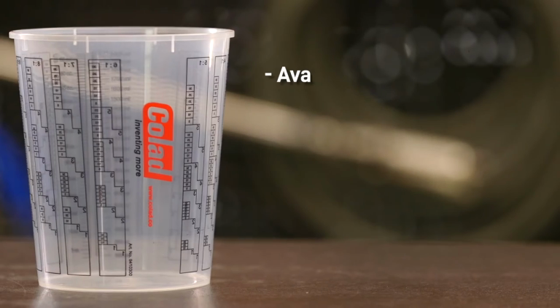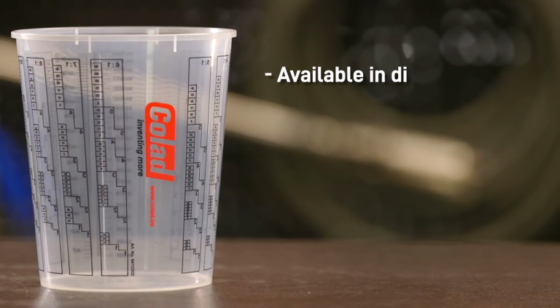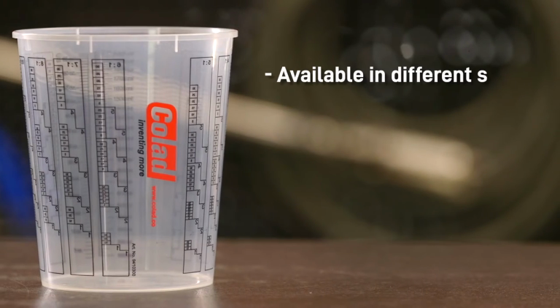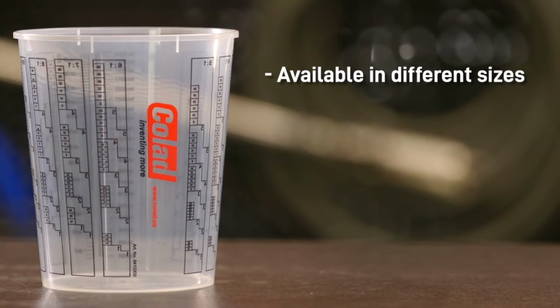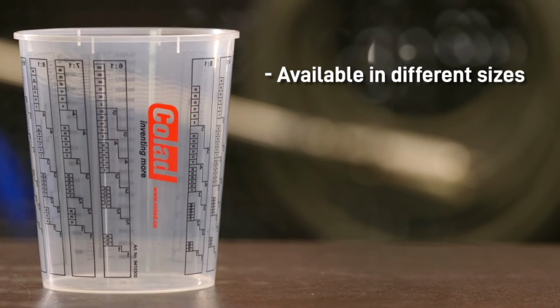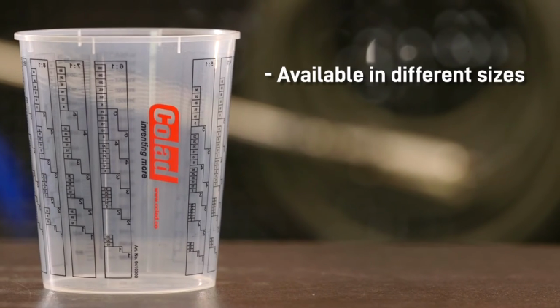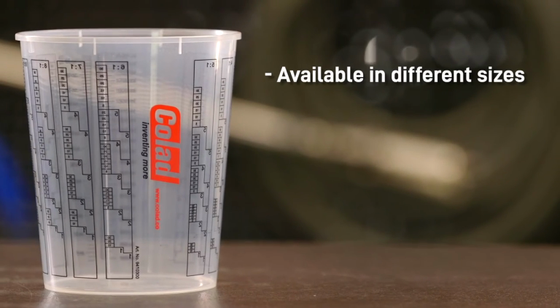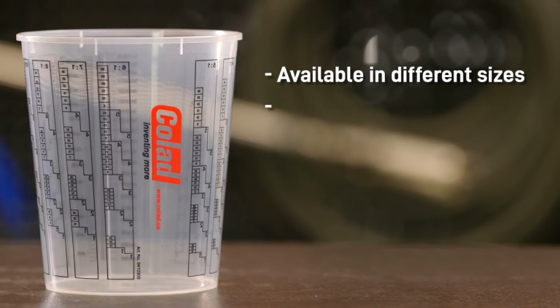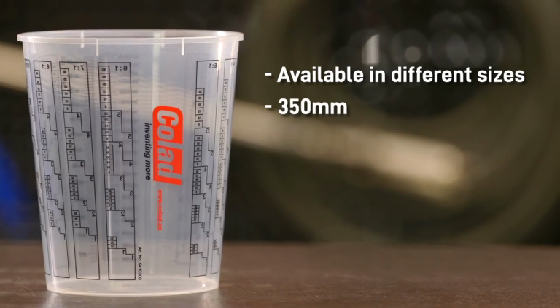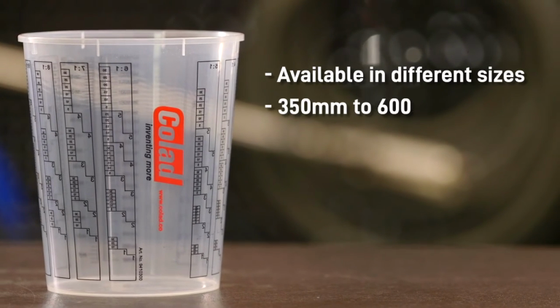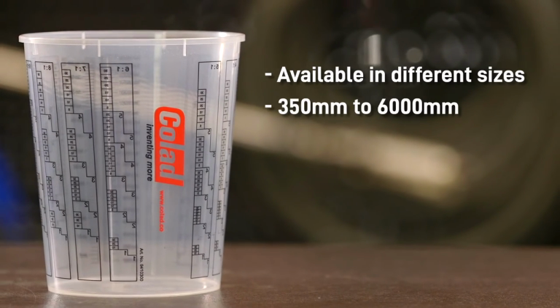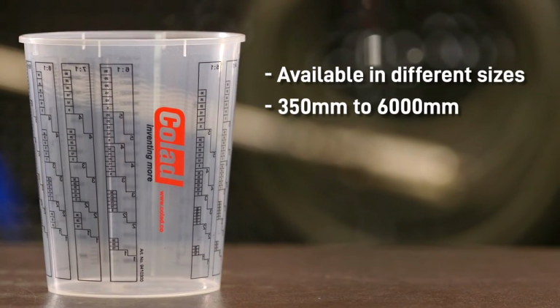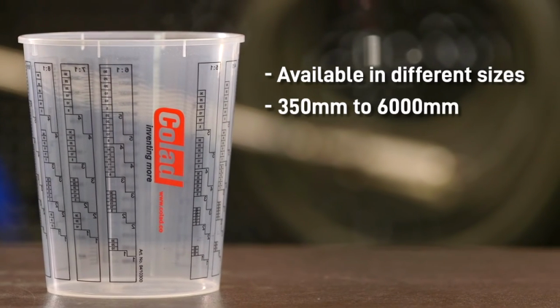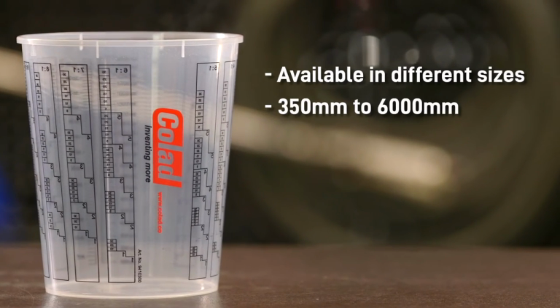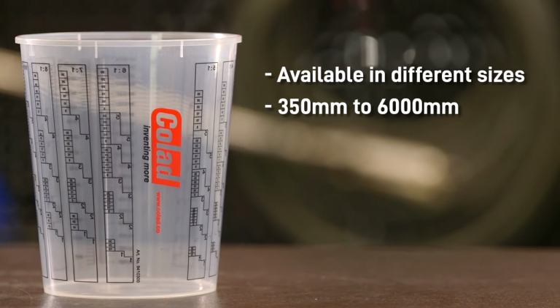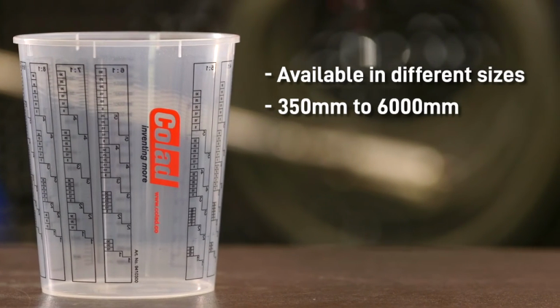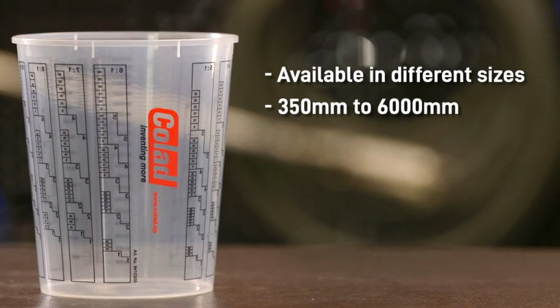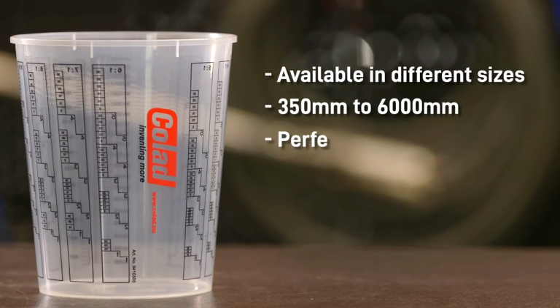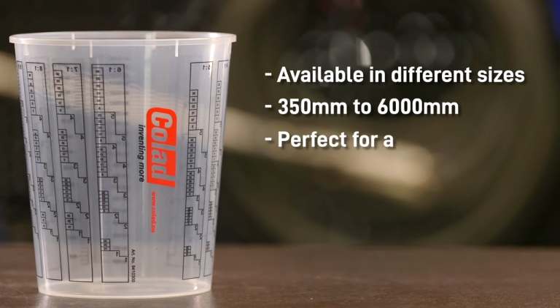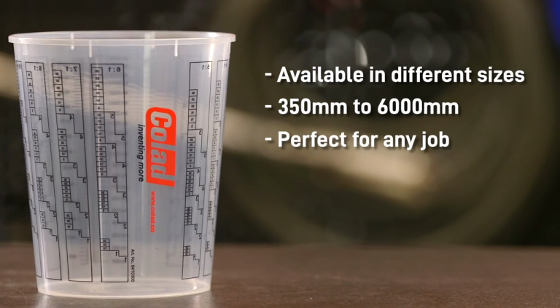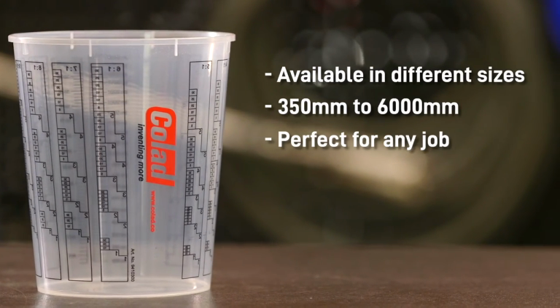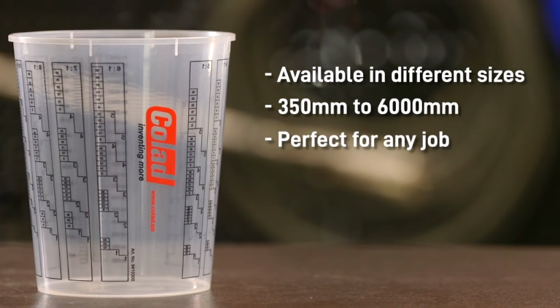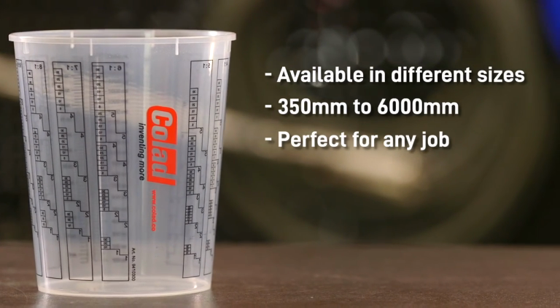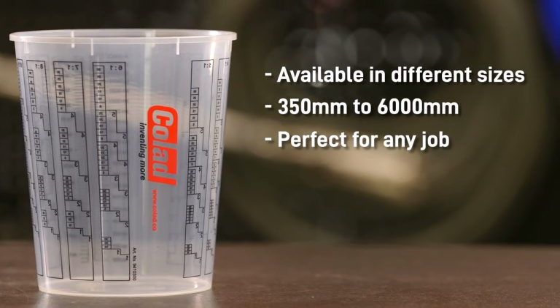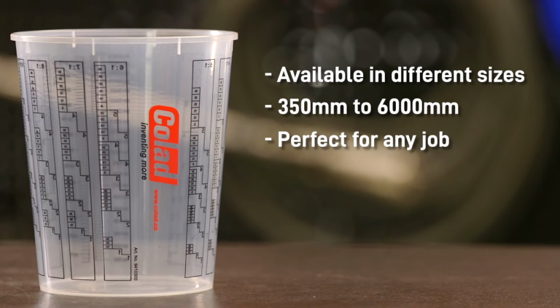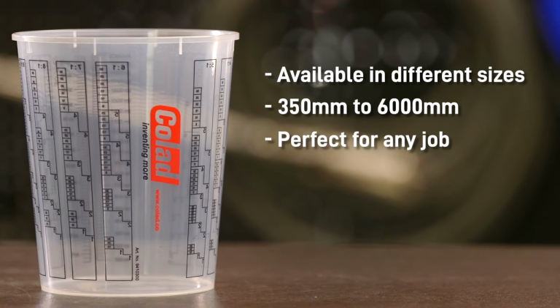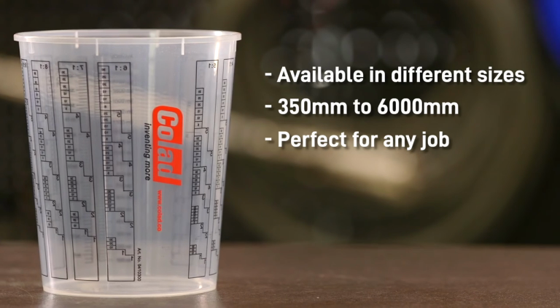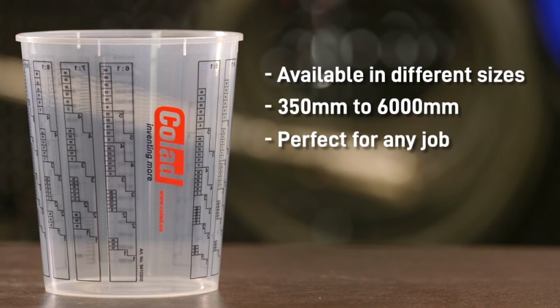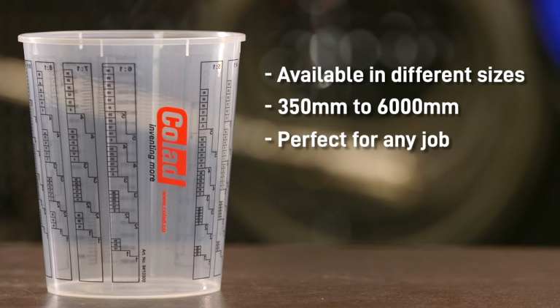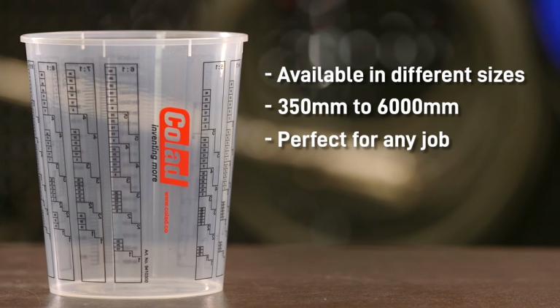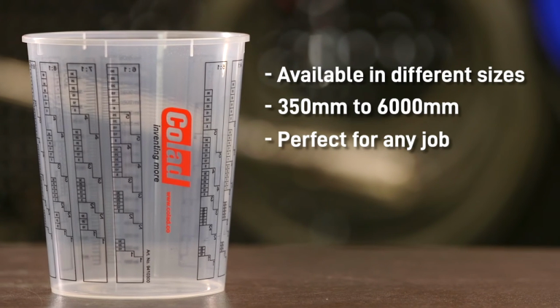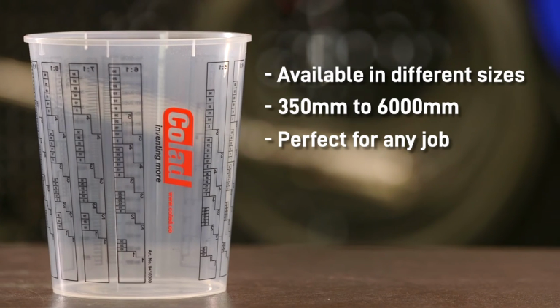They're available in different sizes, from 350ml to 6000ml, so perfect for any job, large or small.